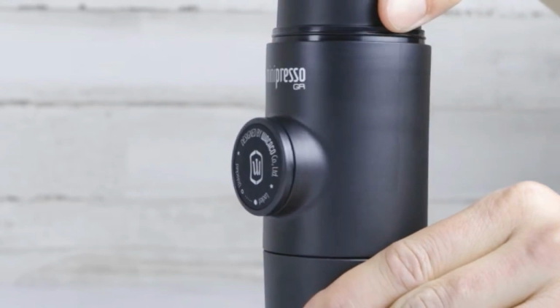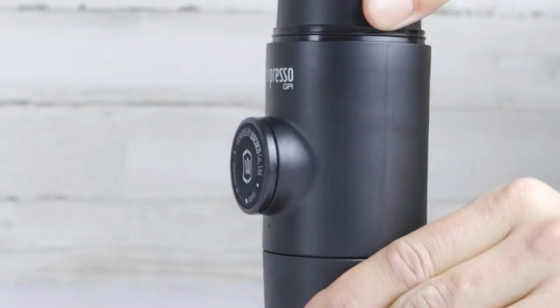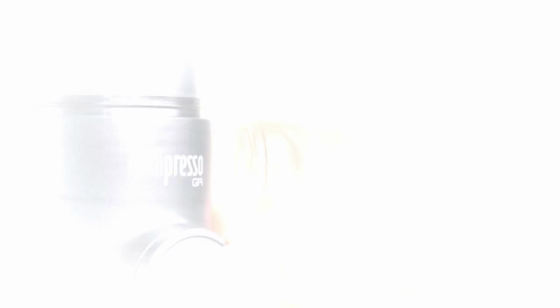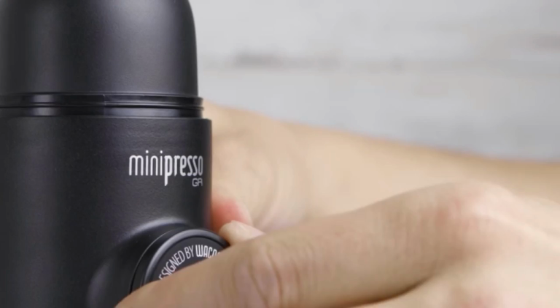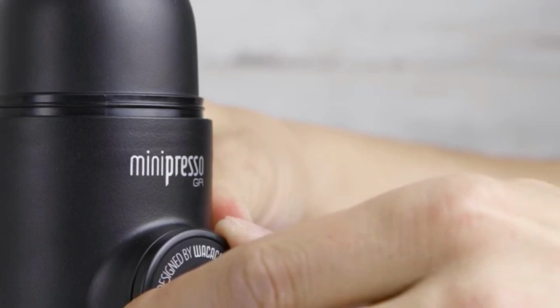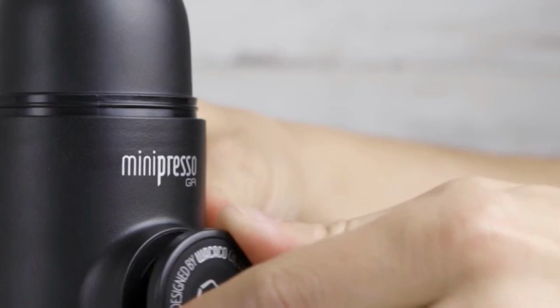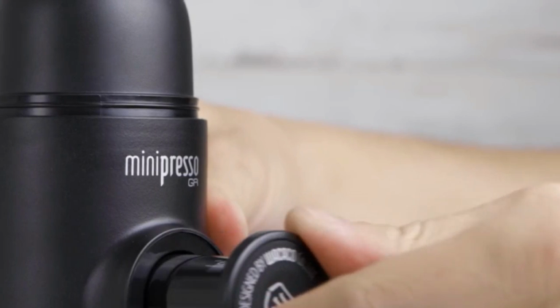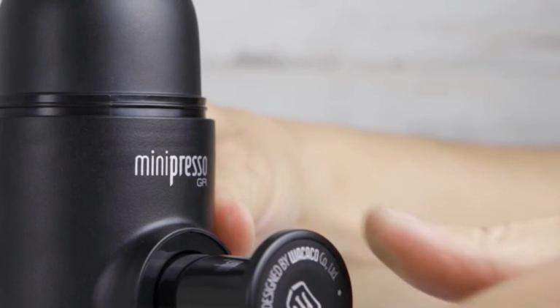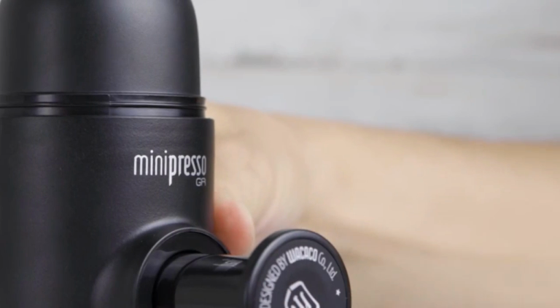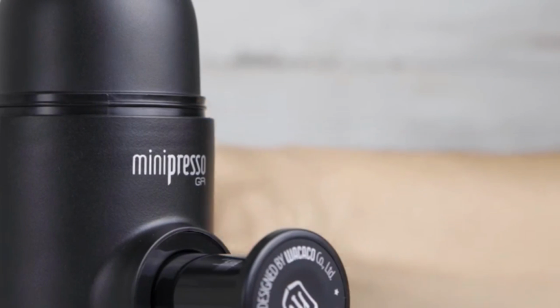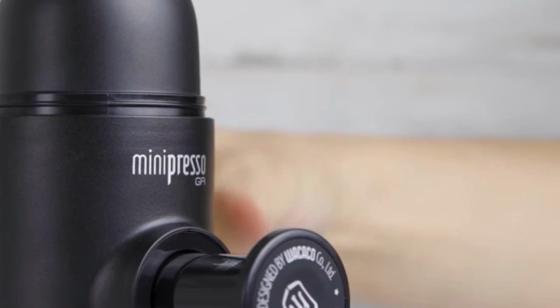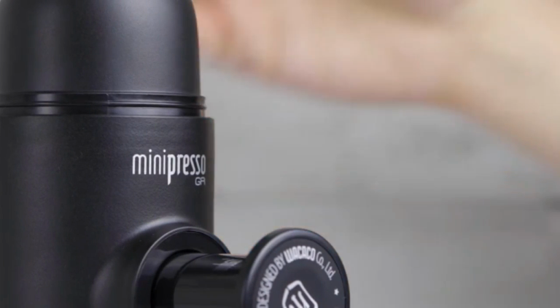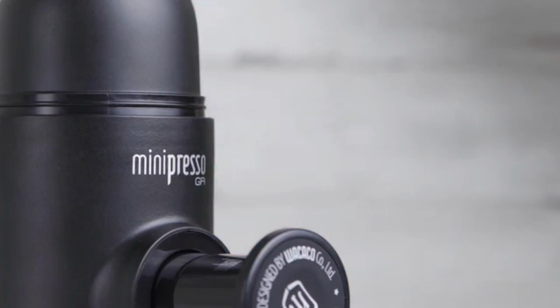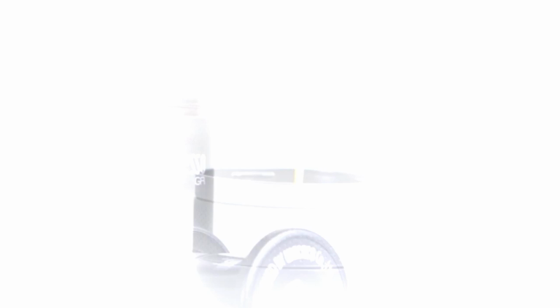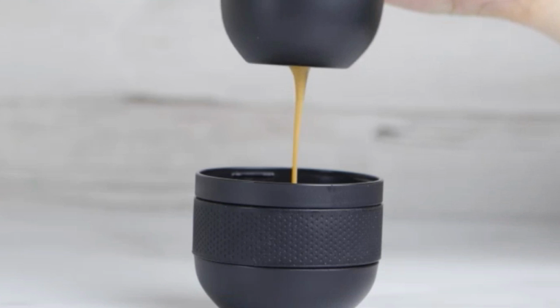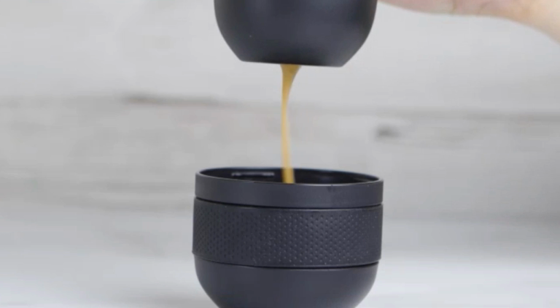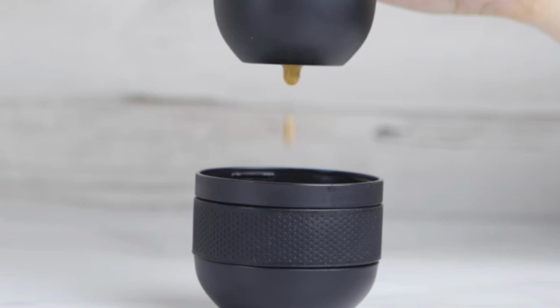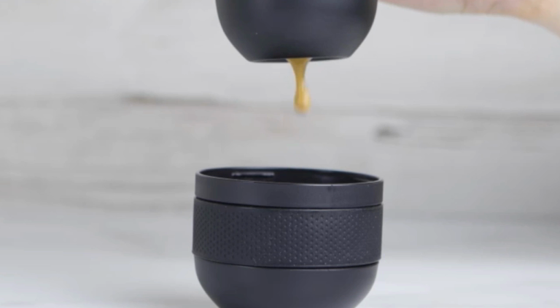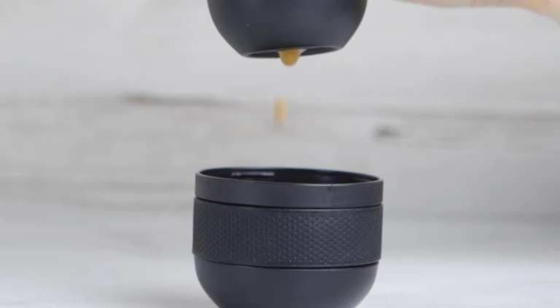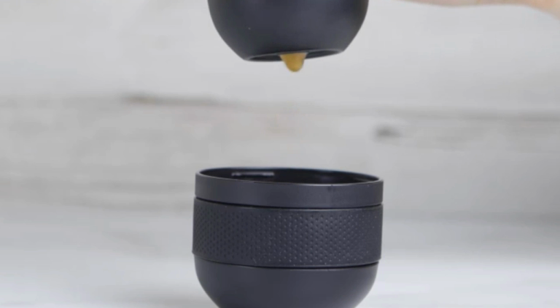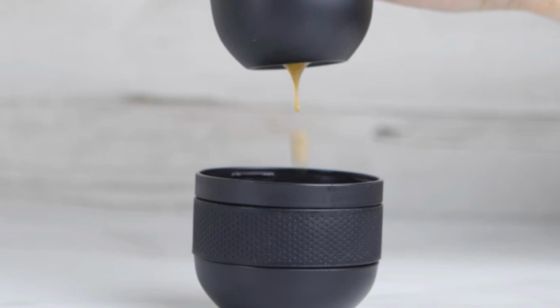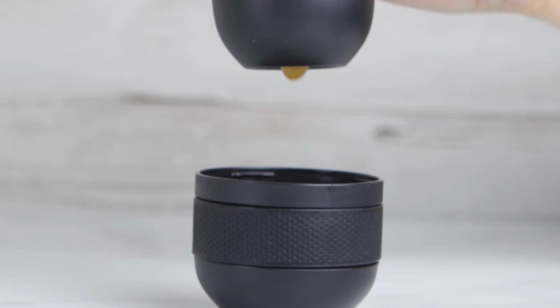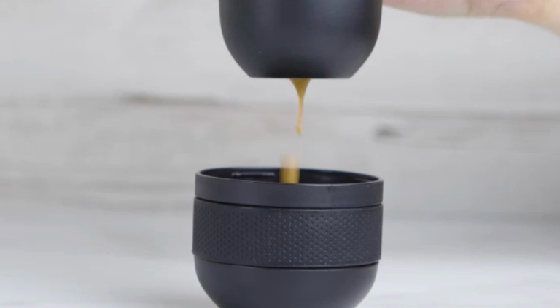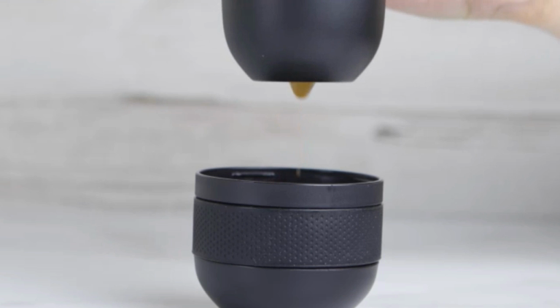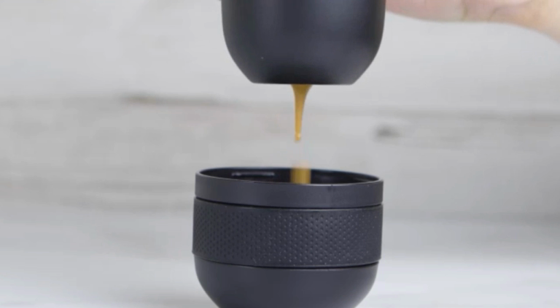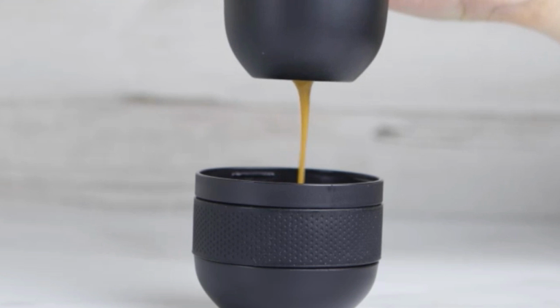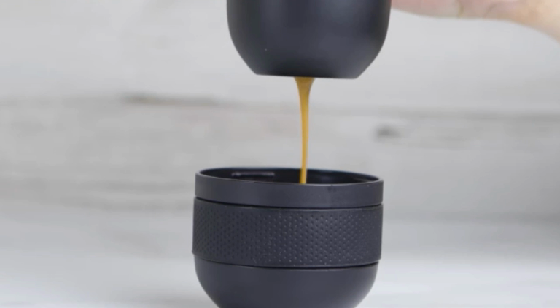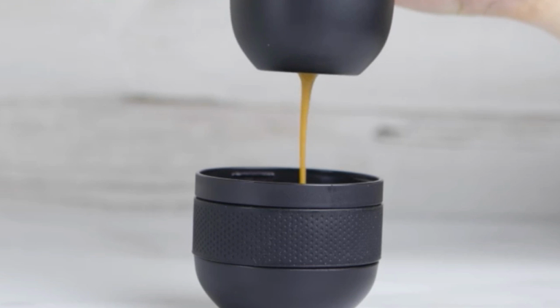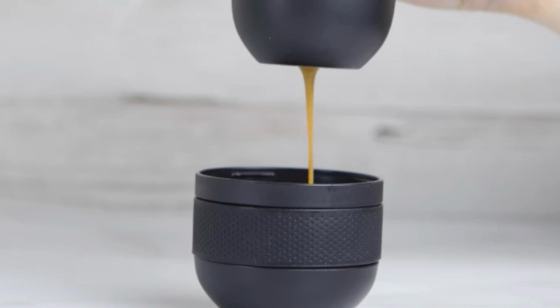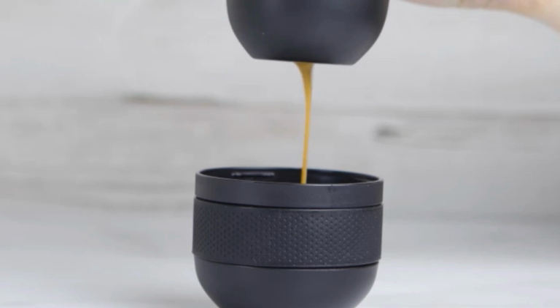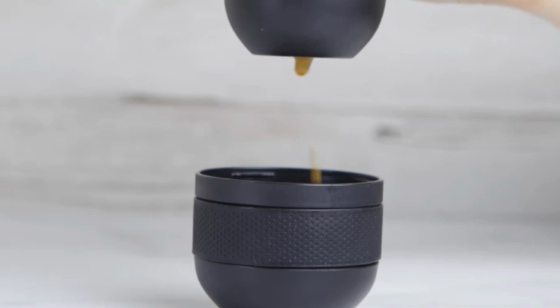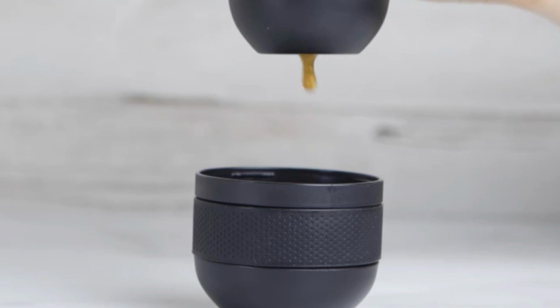The espresso maker includes a cup that should come in handy. This fascinating gizmo, which costs just under $50, is well worth it.